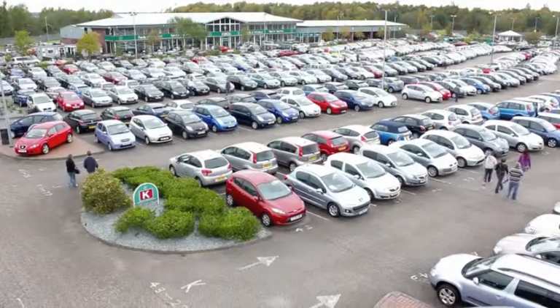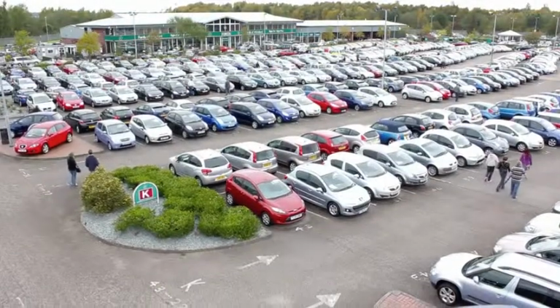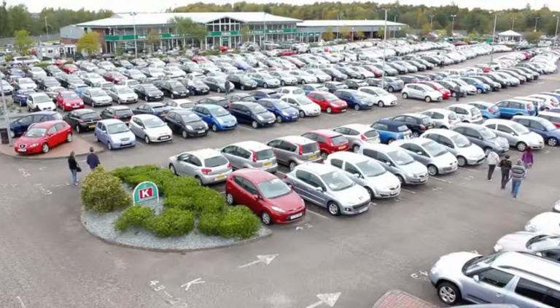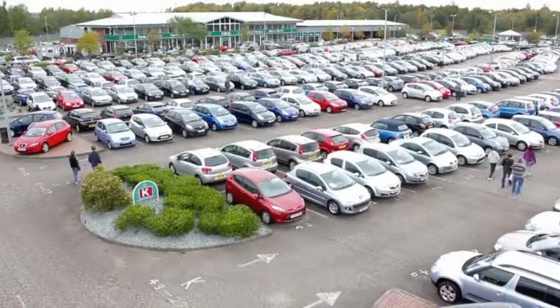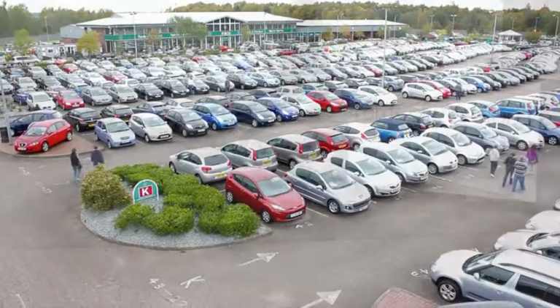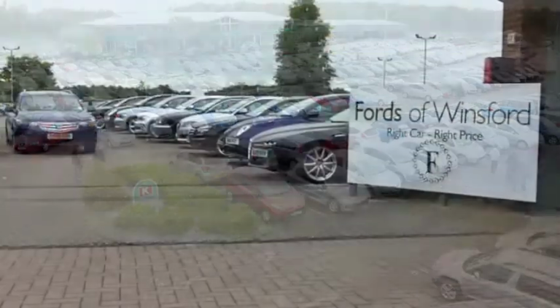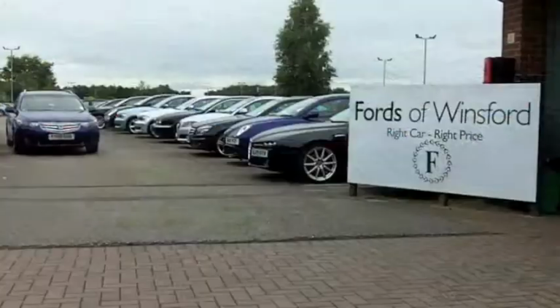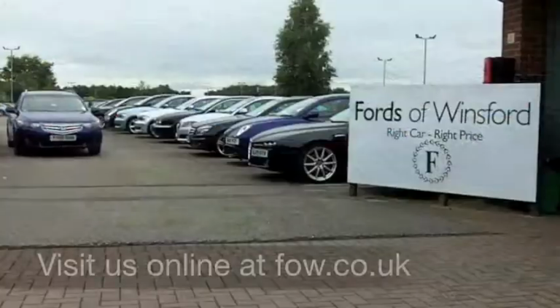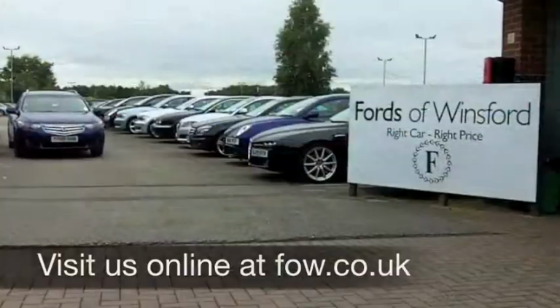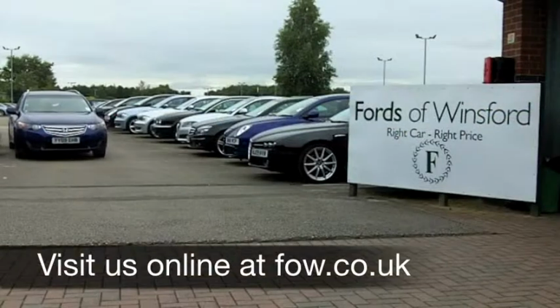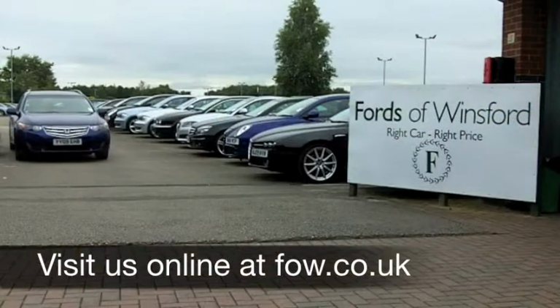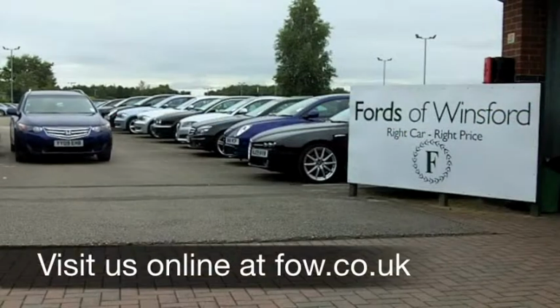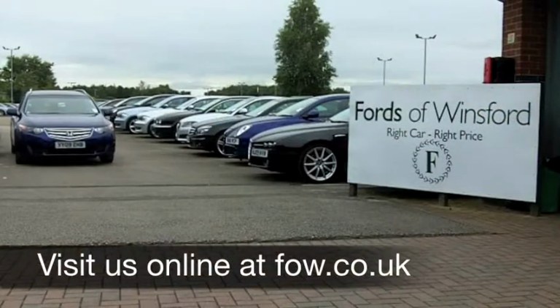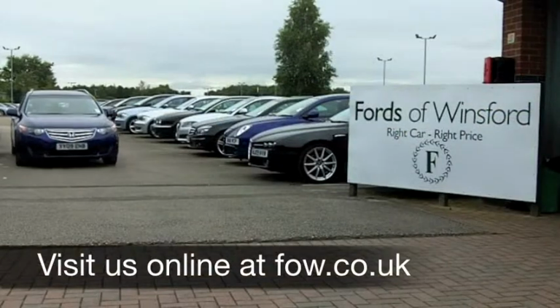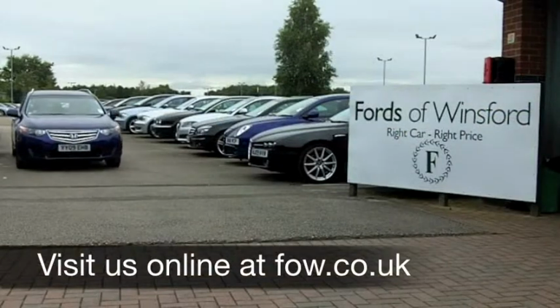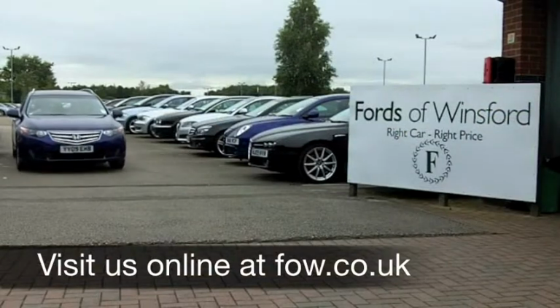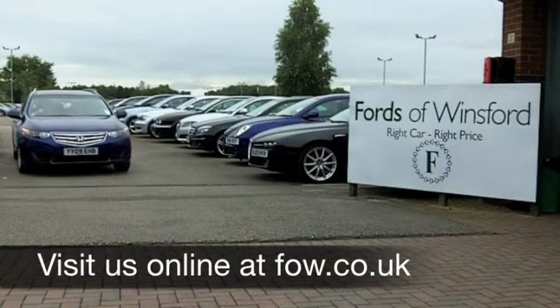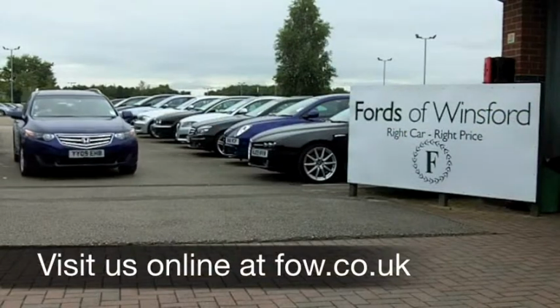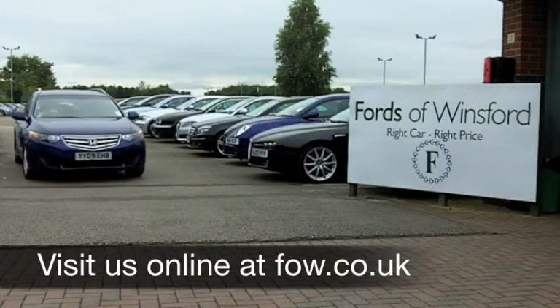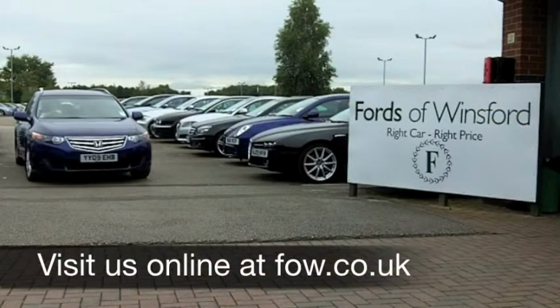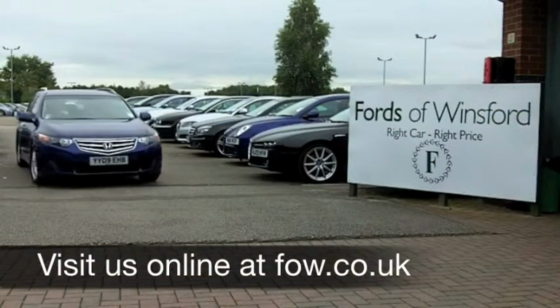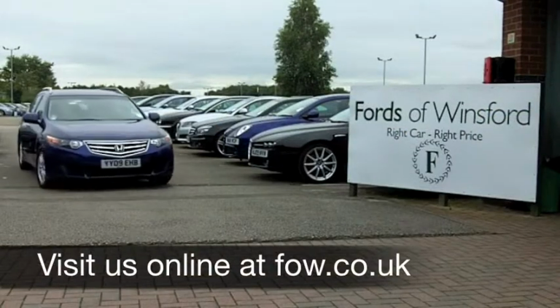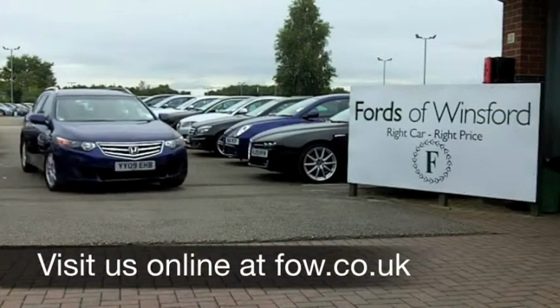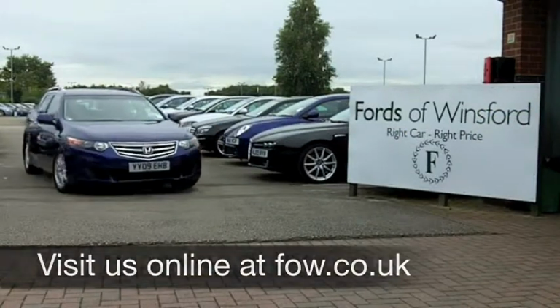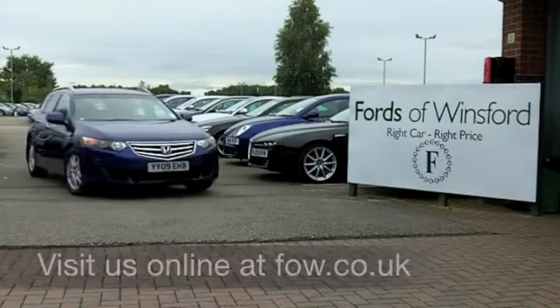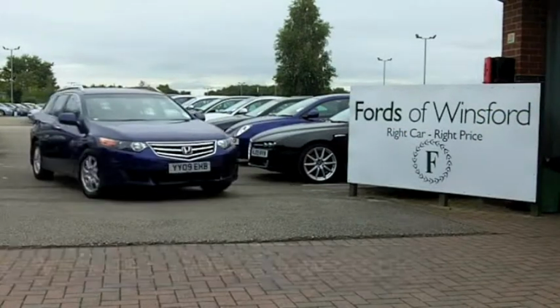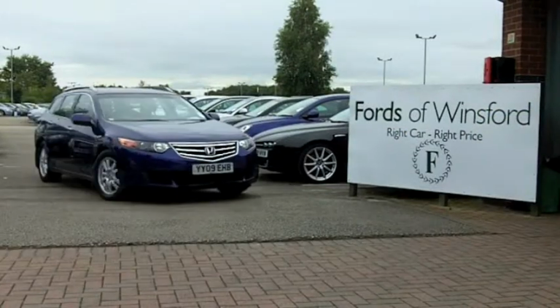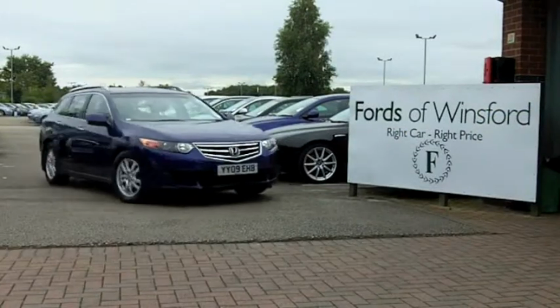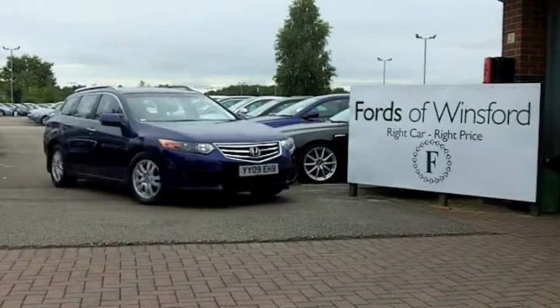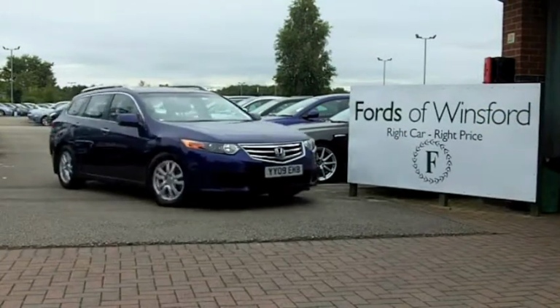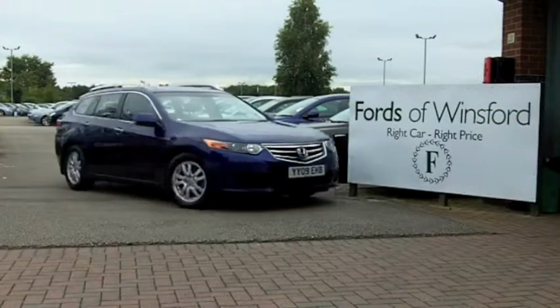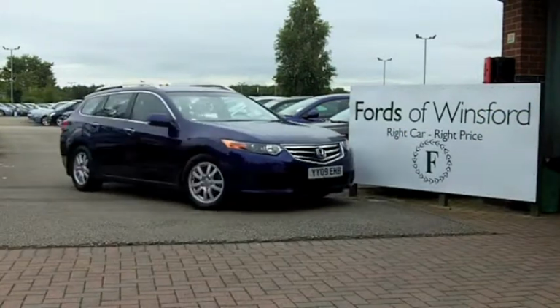How about a test drive? Come and discover this great car for yourself at Fords of Winsford.